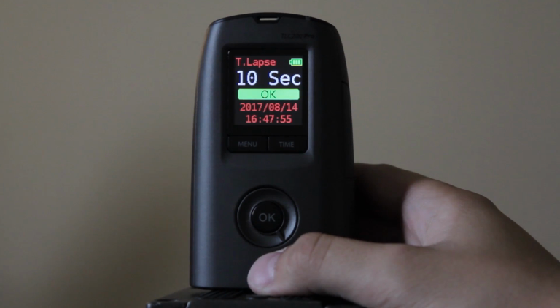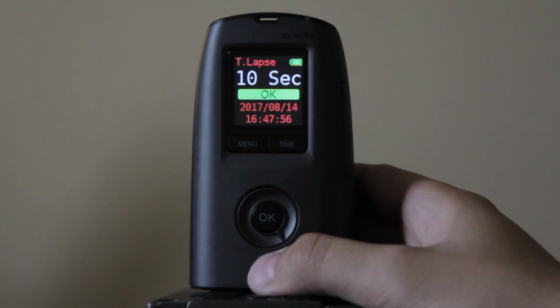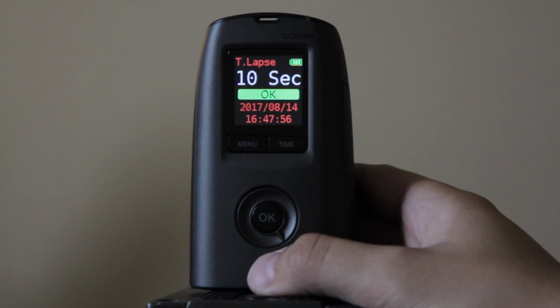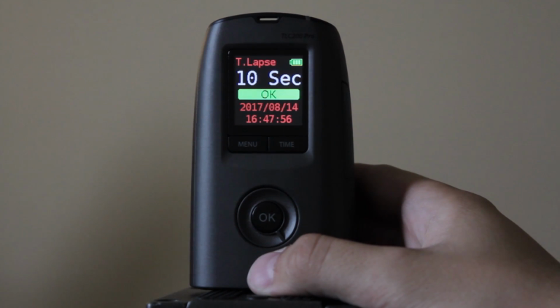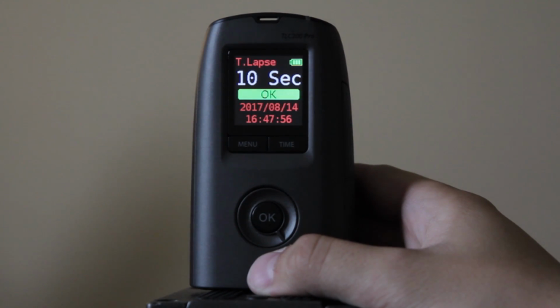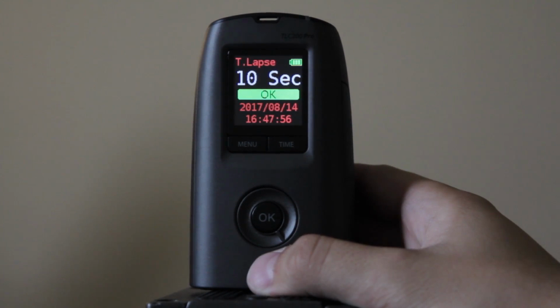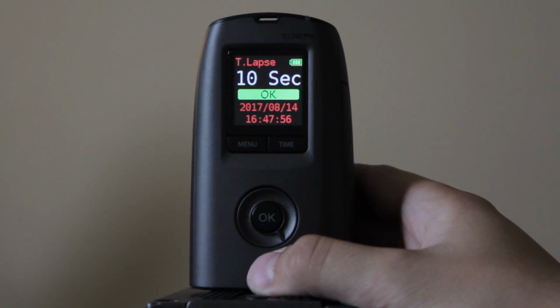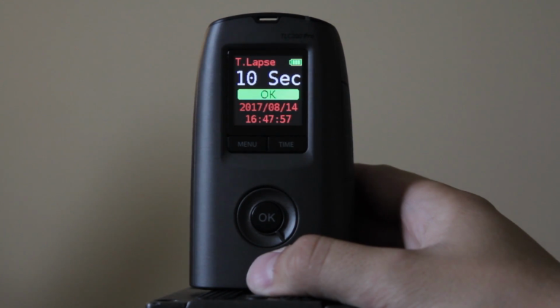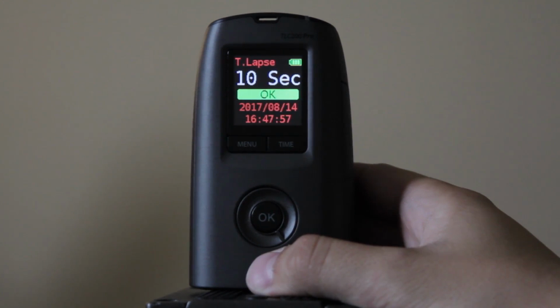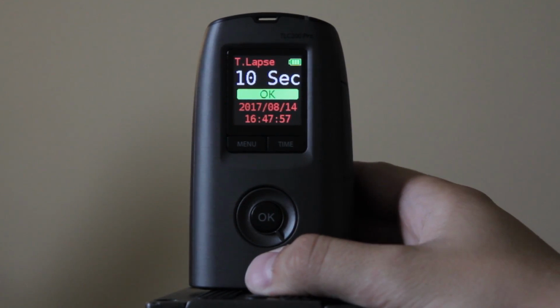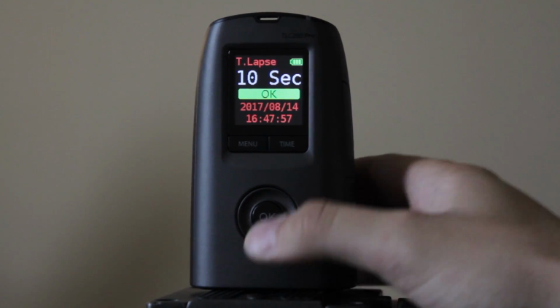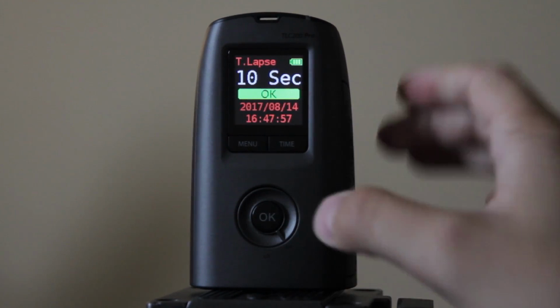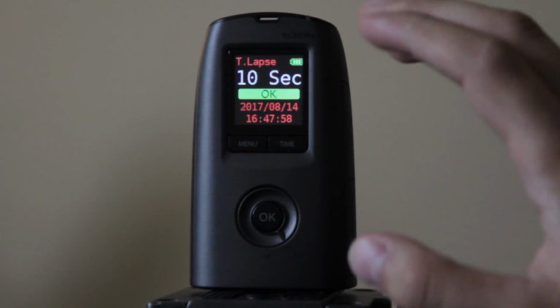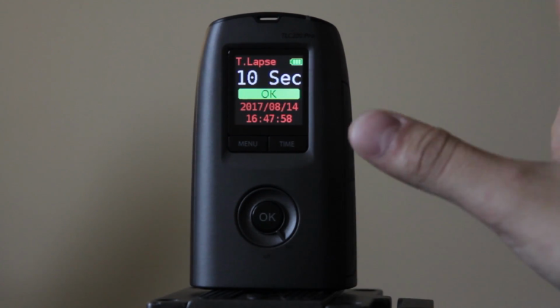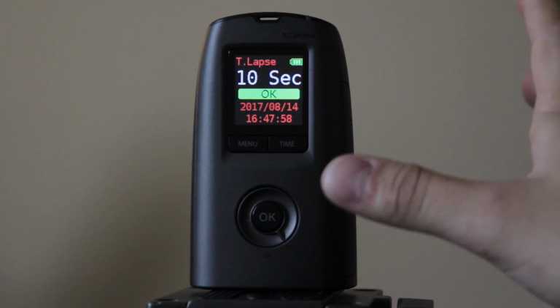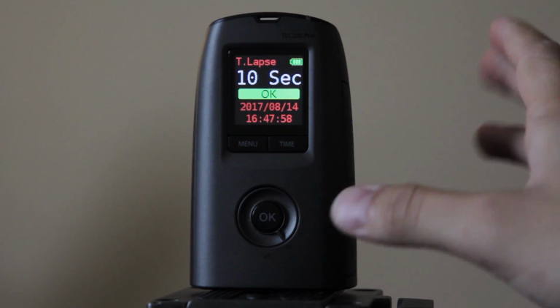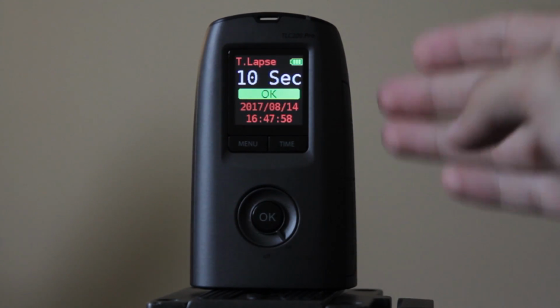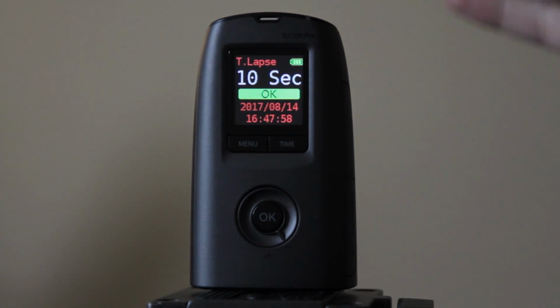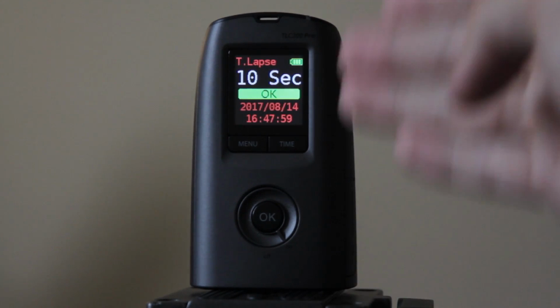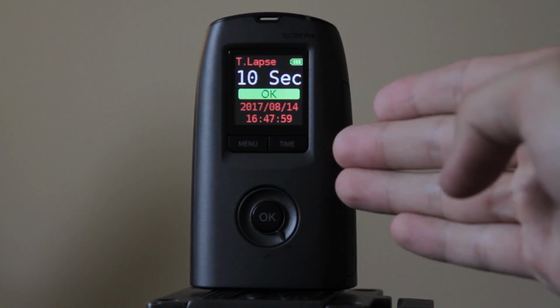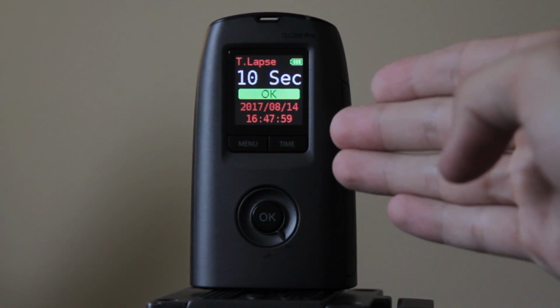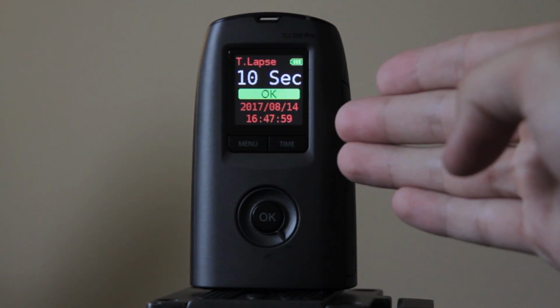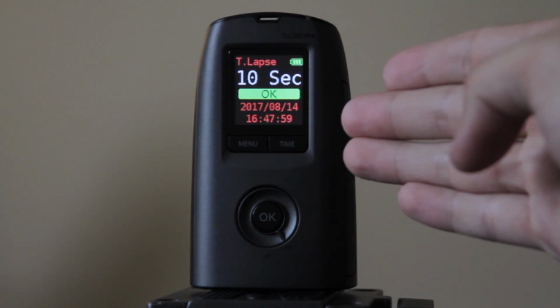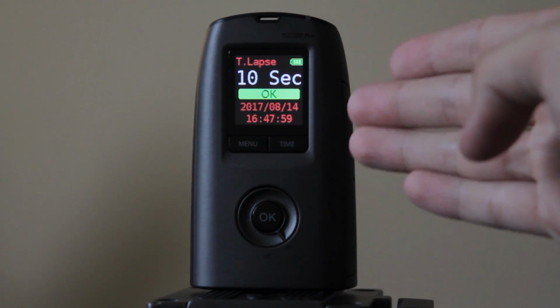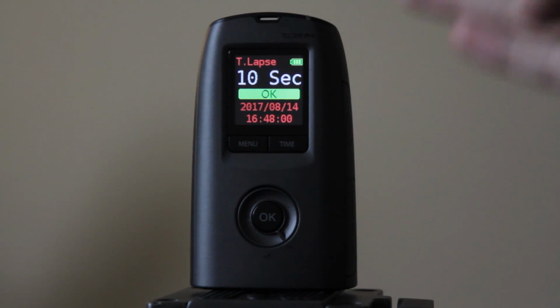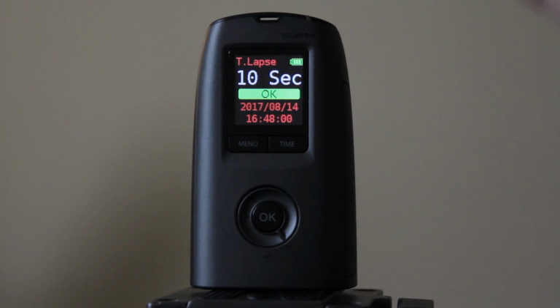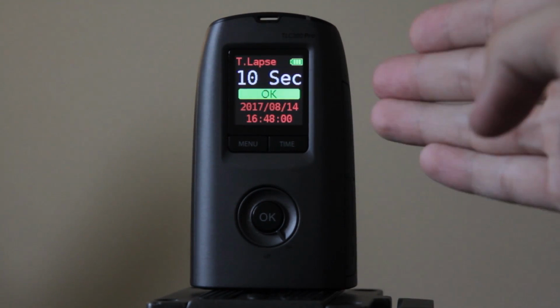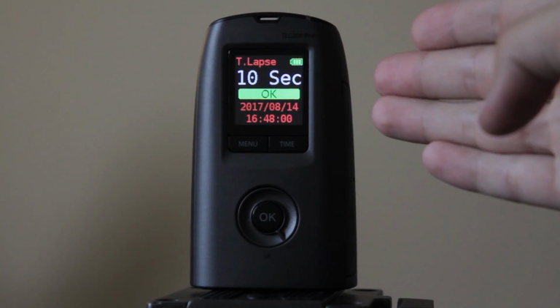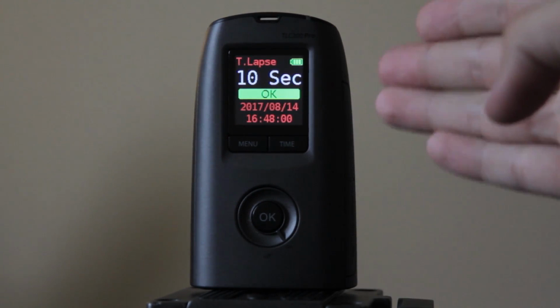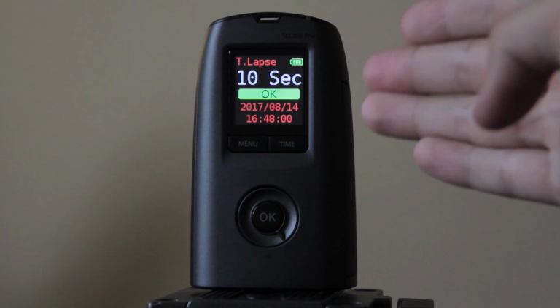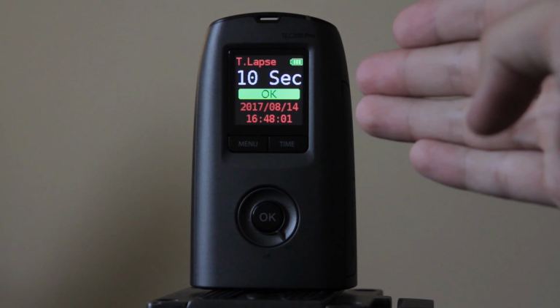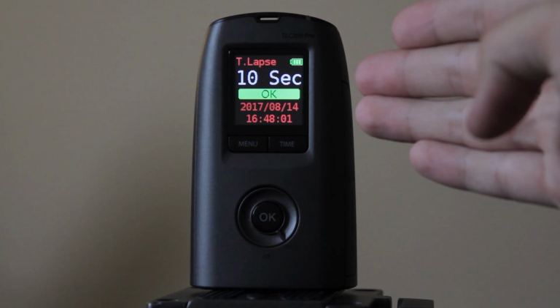So first things first — as soon as you turn it on, it will load the settings from your previous project.